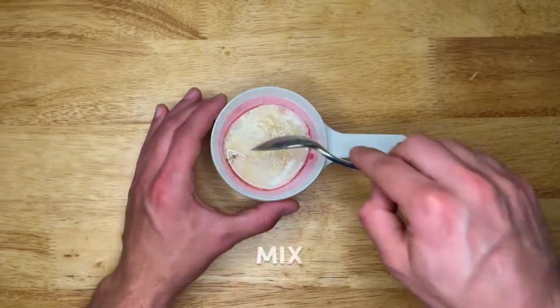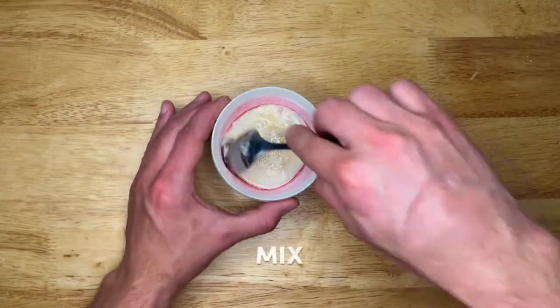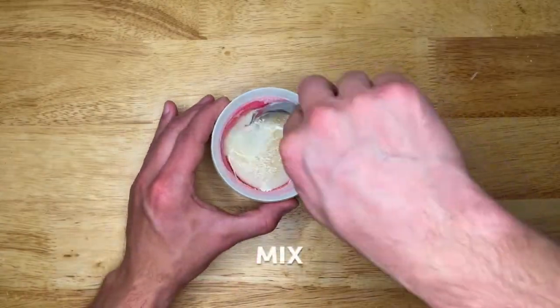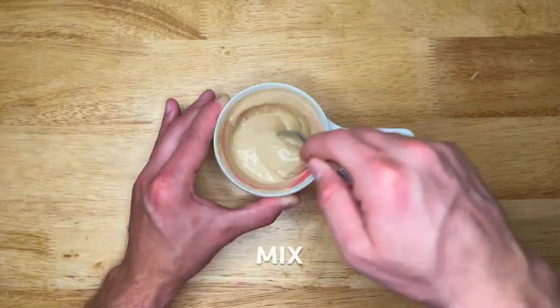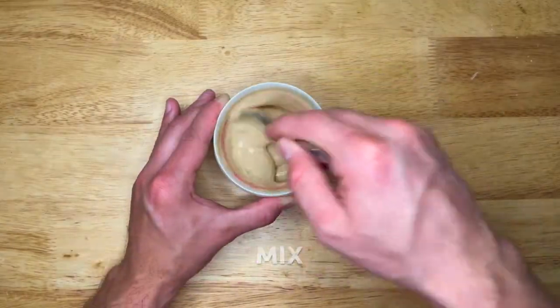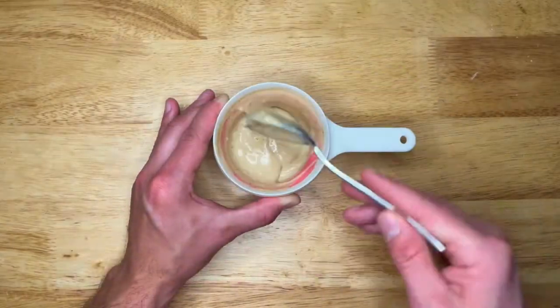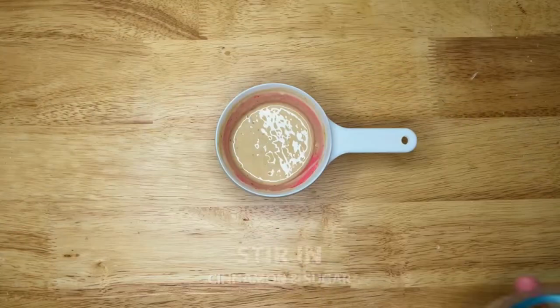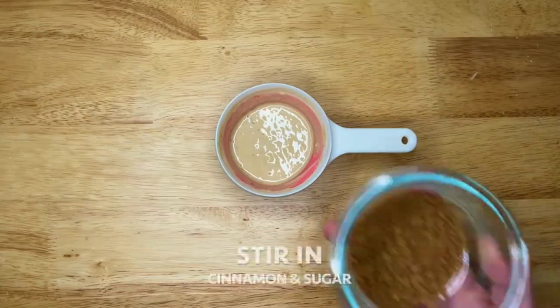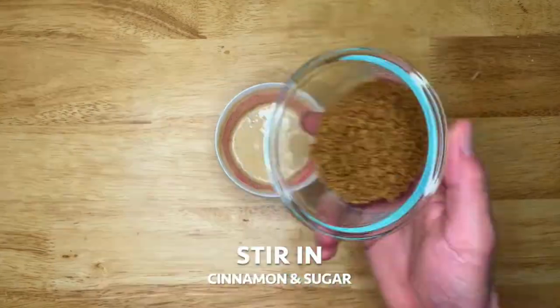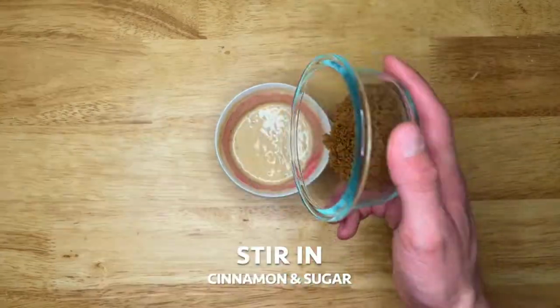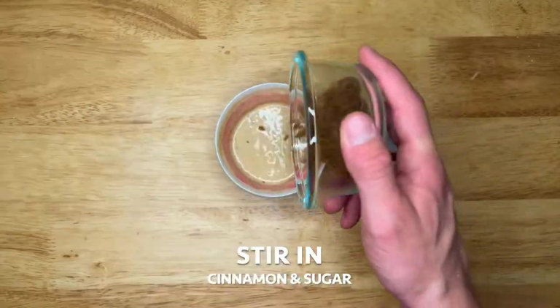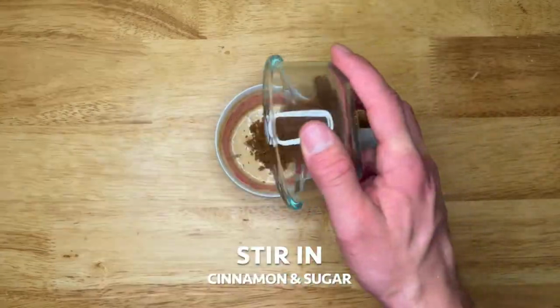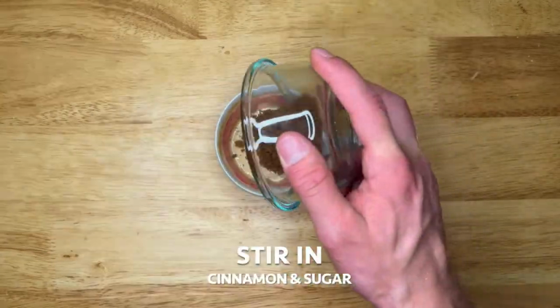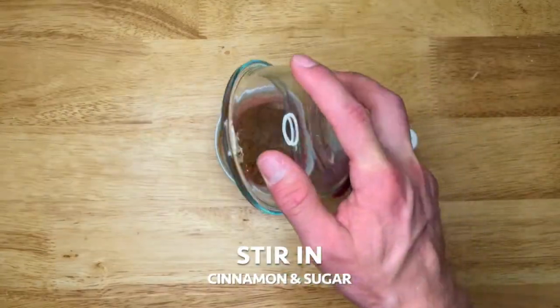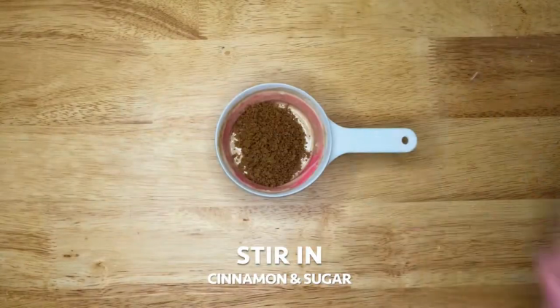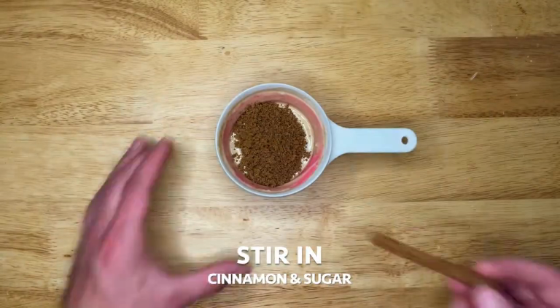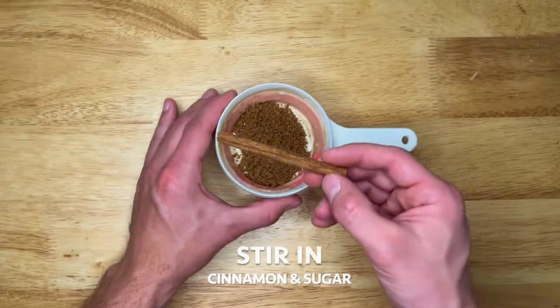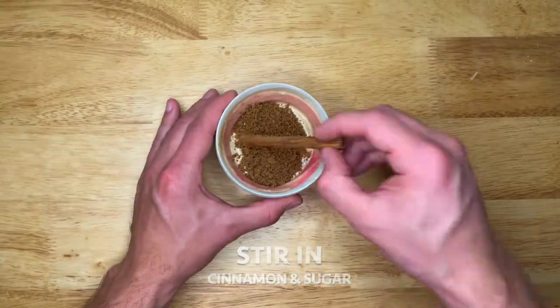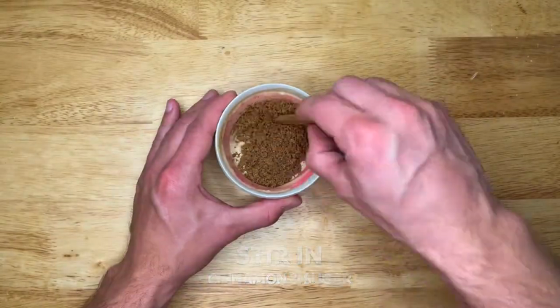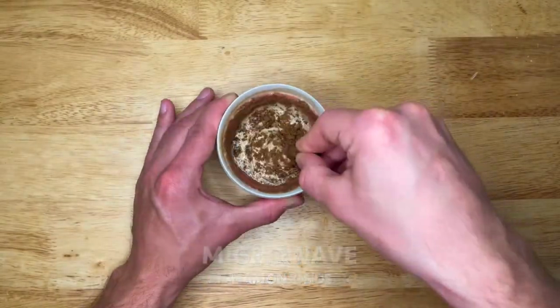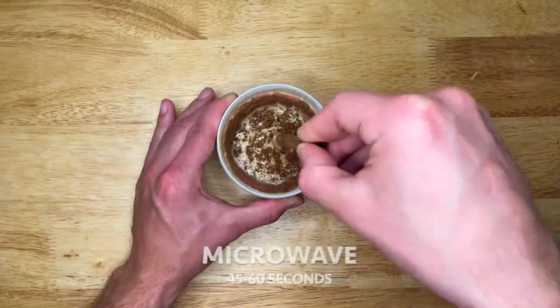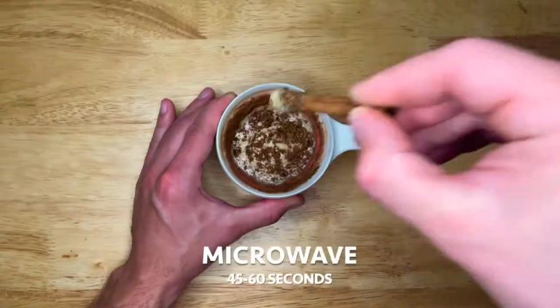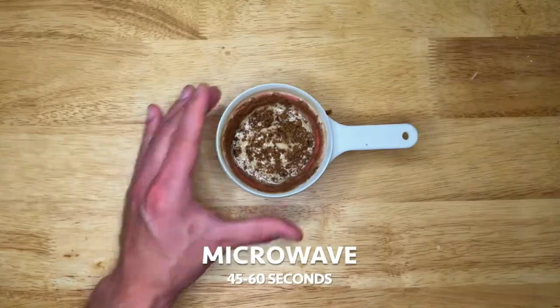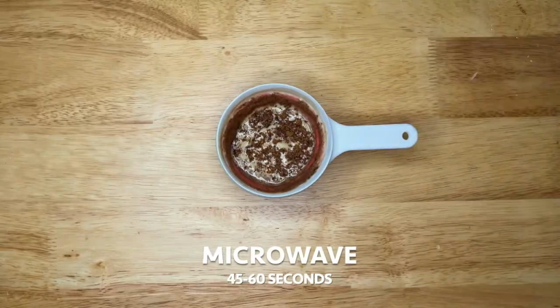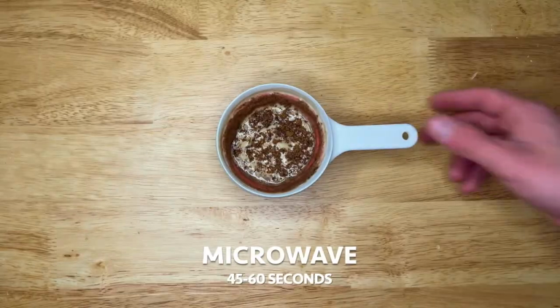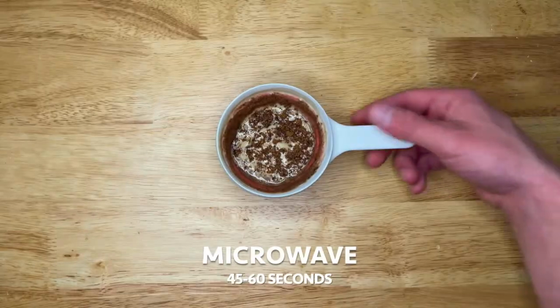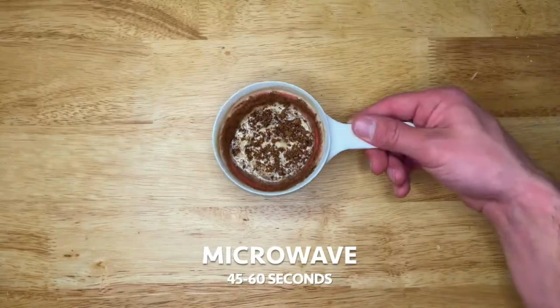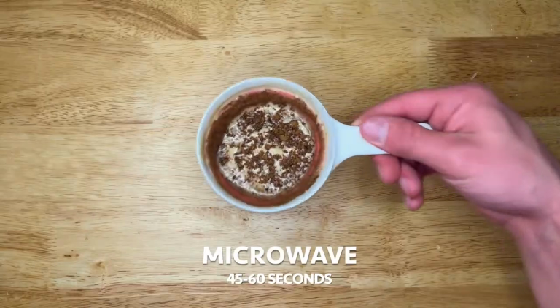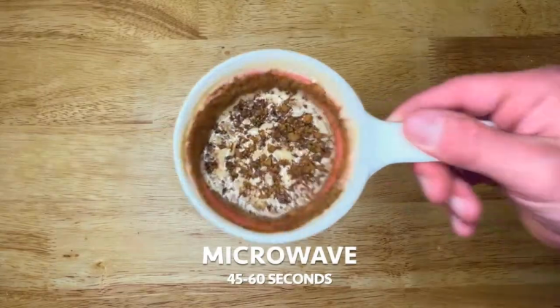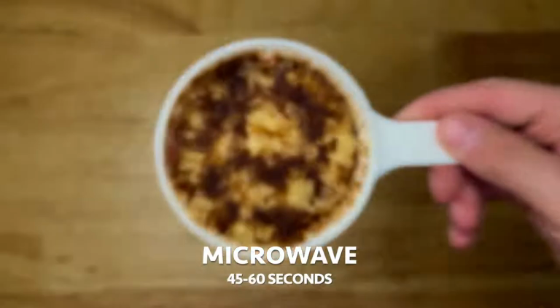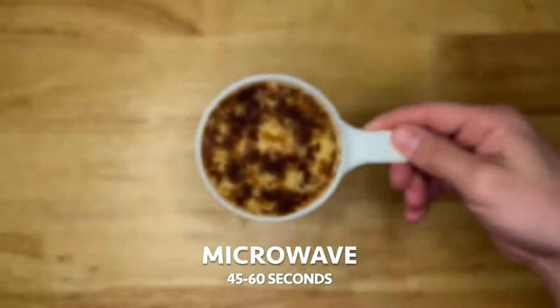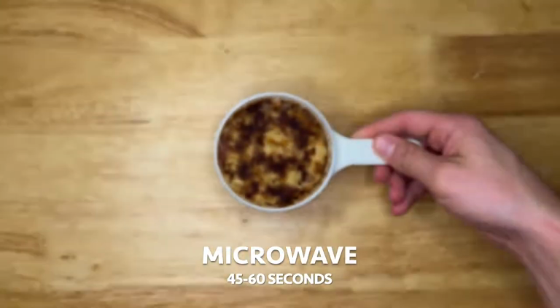Mix, then add the cinnamon mixture, give it a little twirl, then microwave for 45 to 60 seconds.